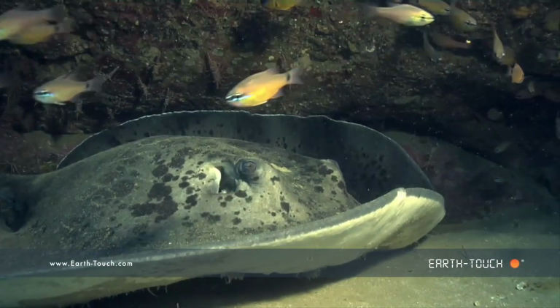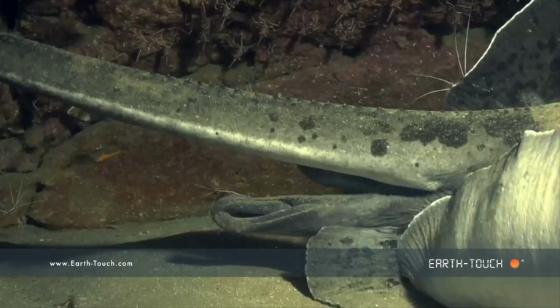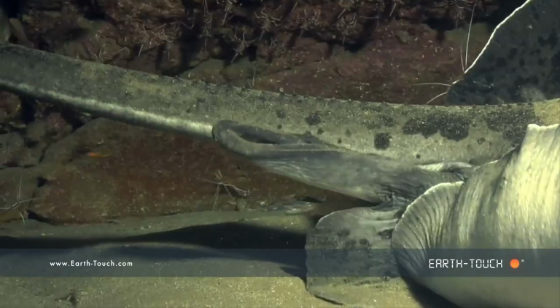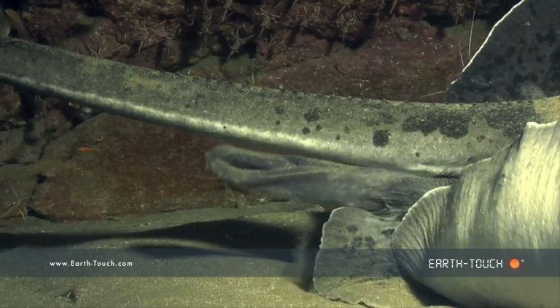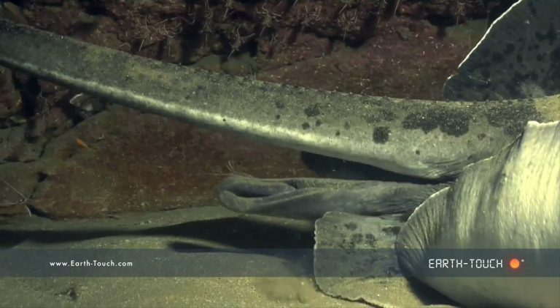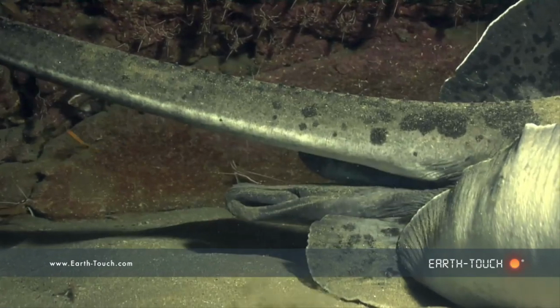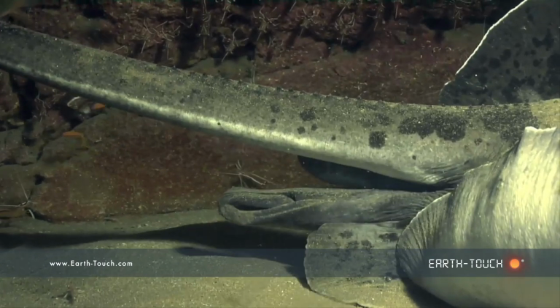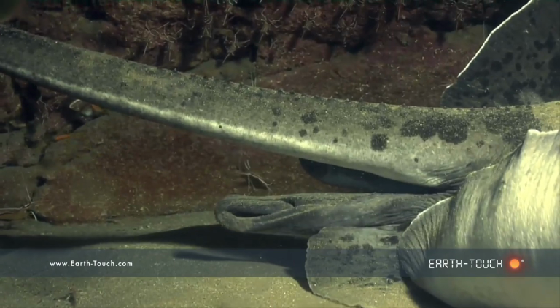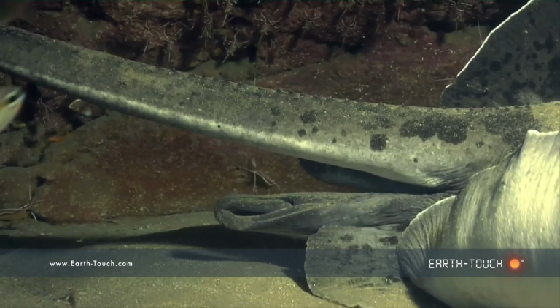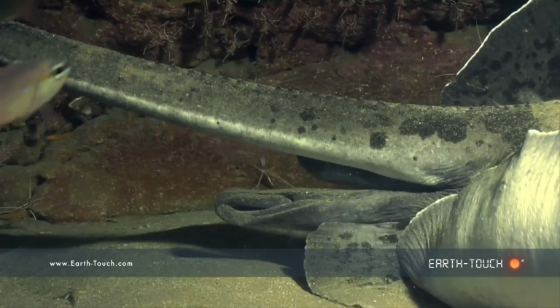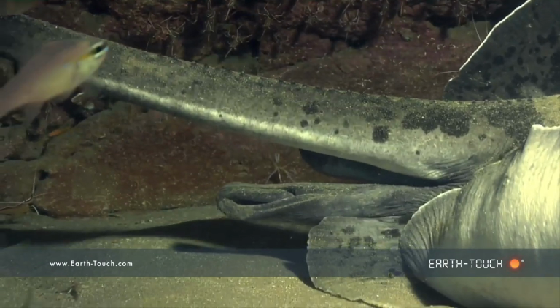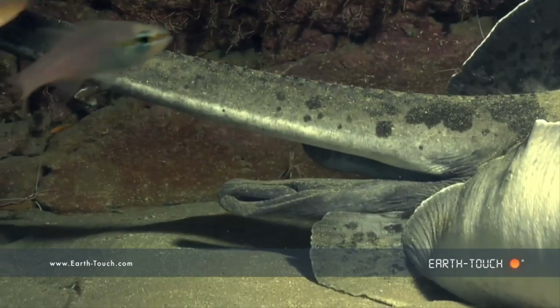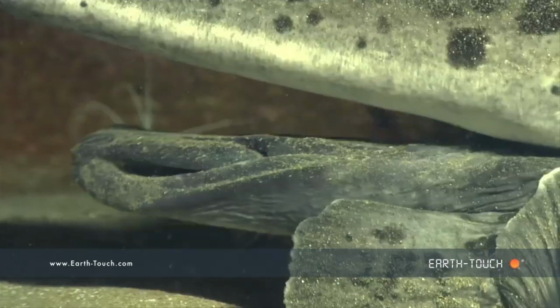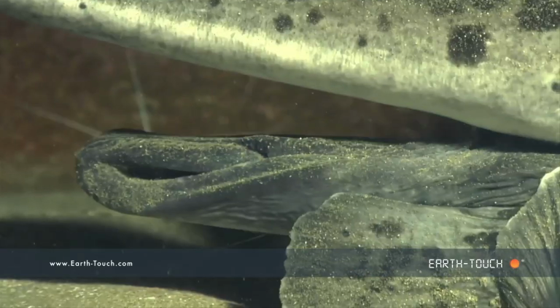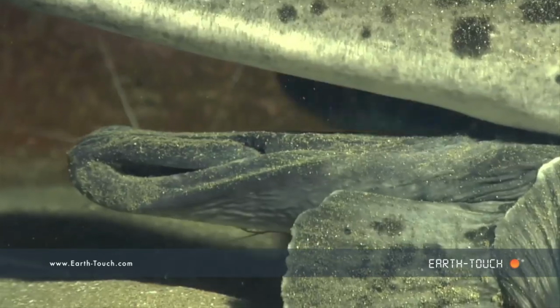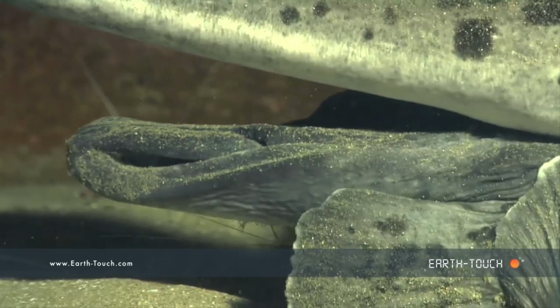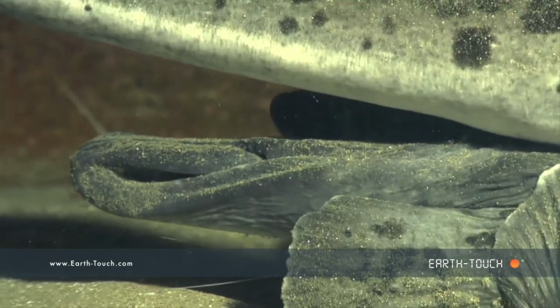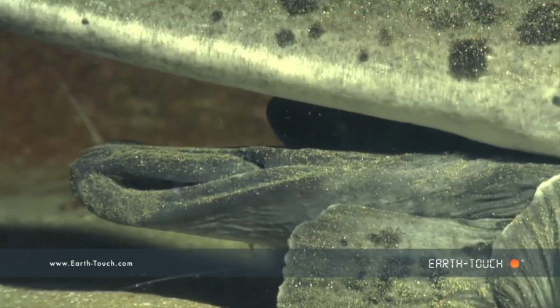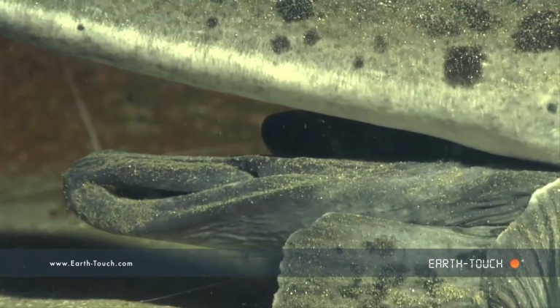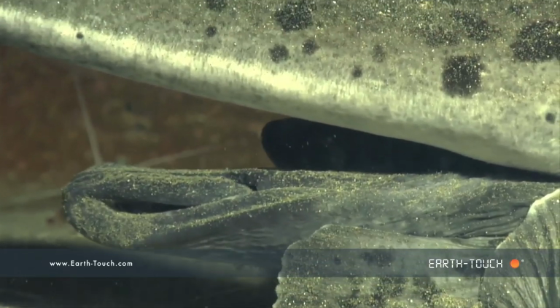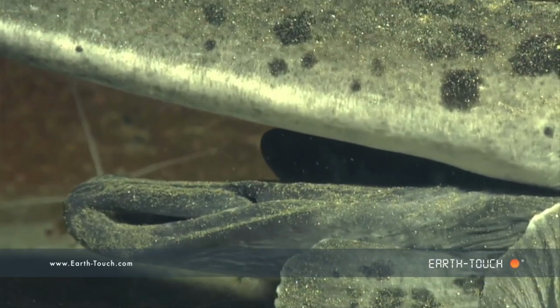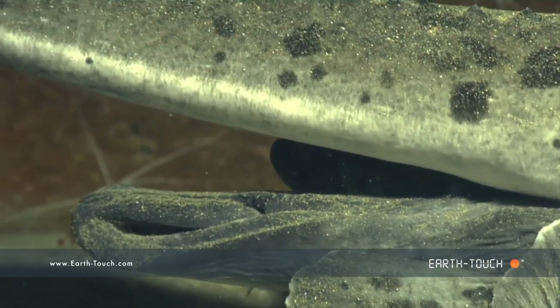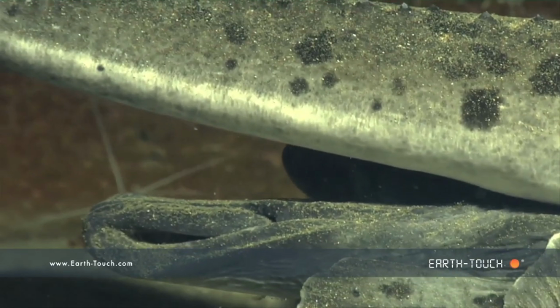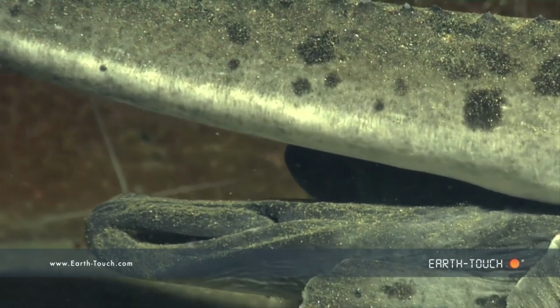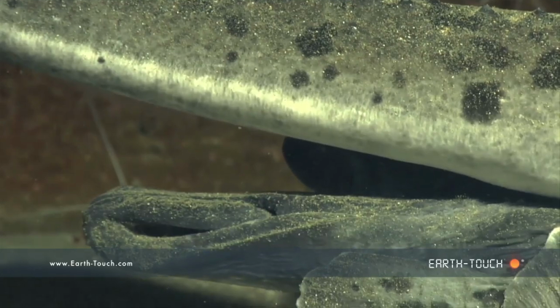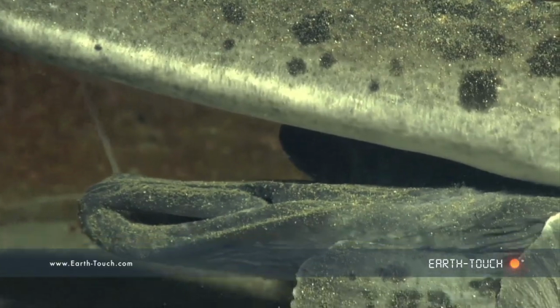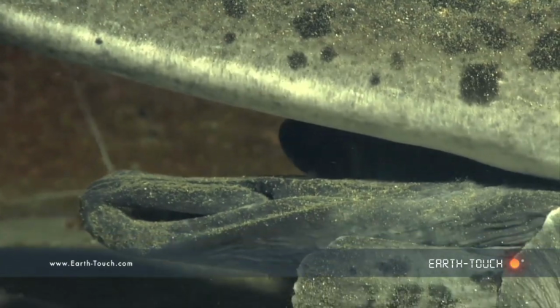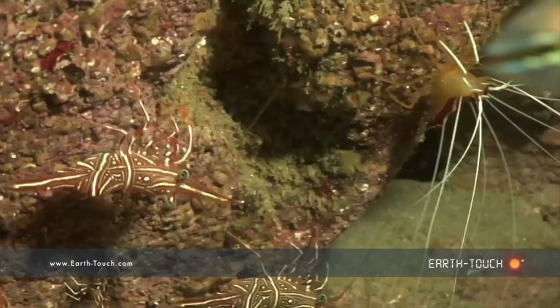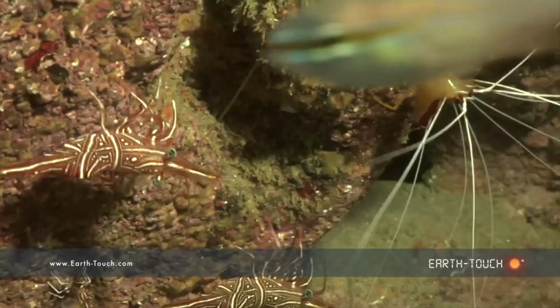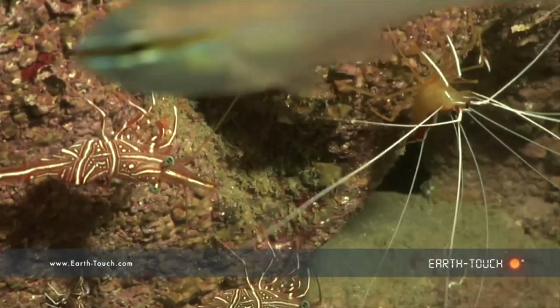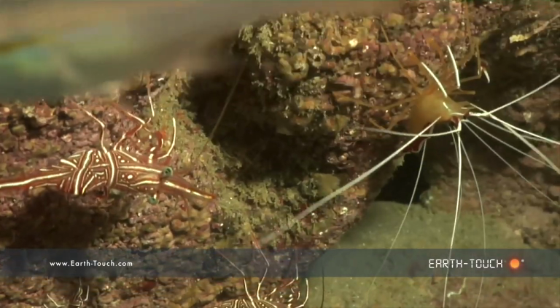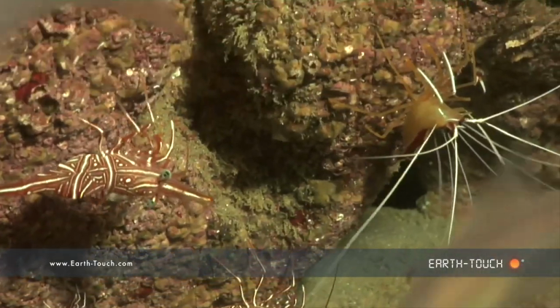The two main species of cleaning shrimps that you get here — one is the Durban dancing shrimp.